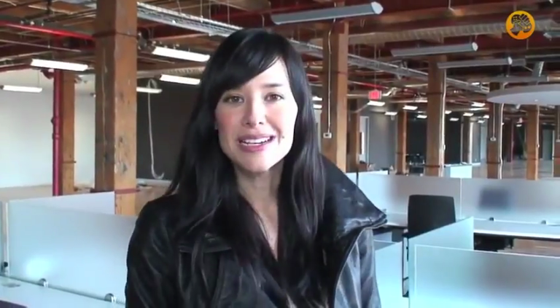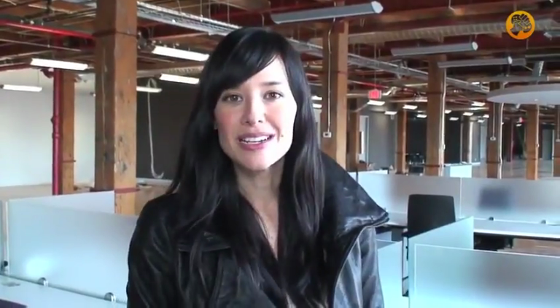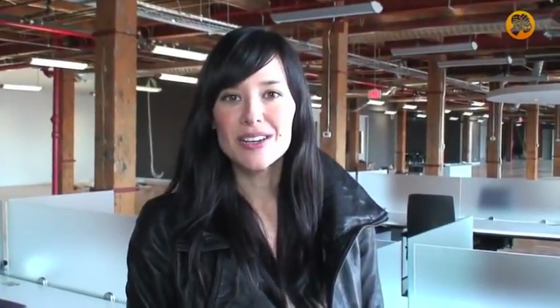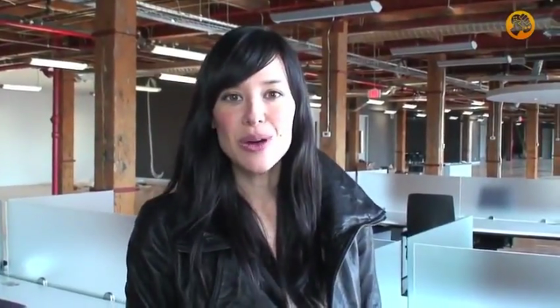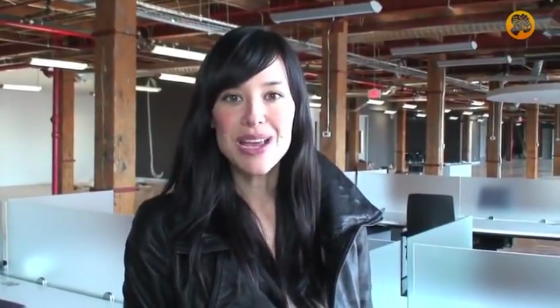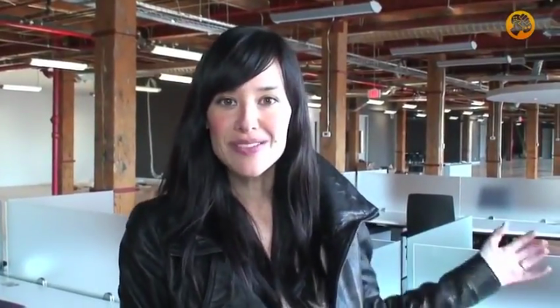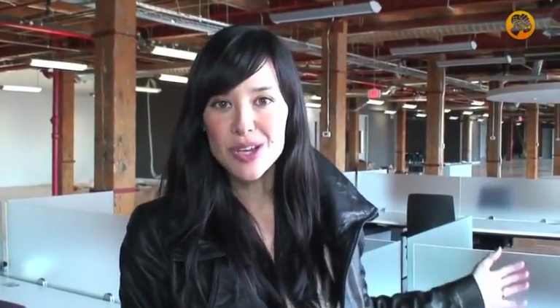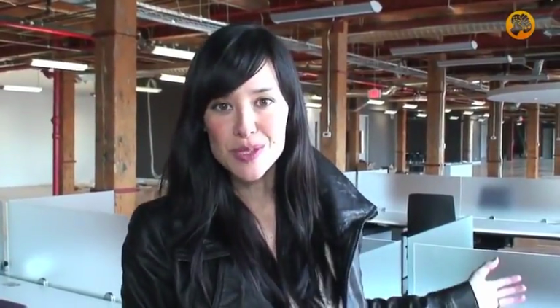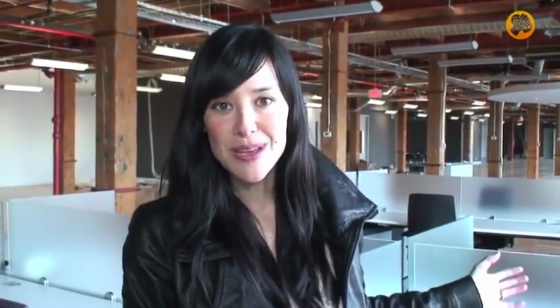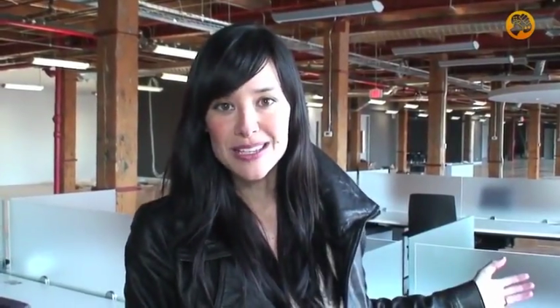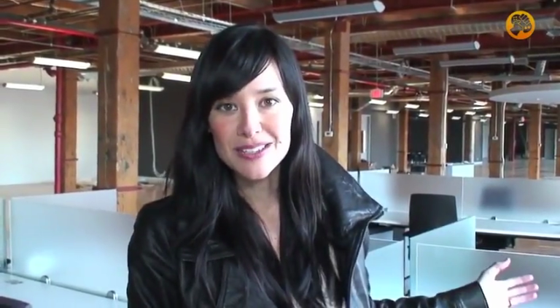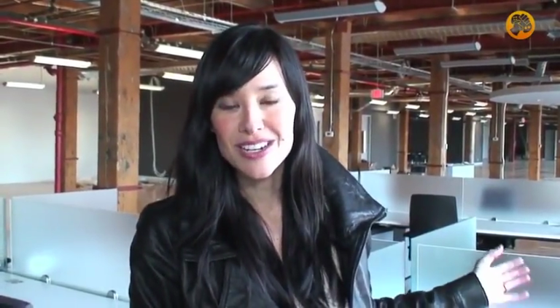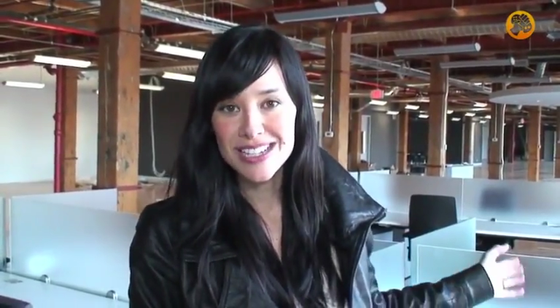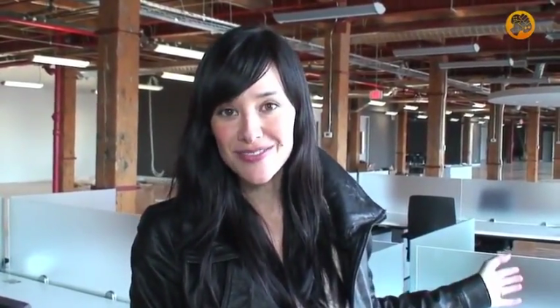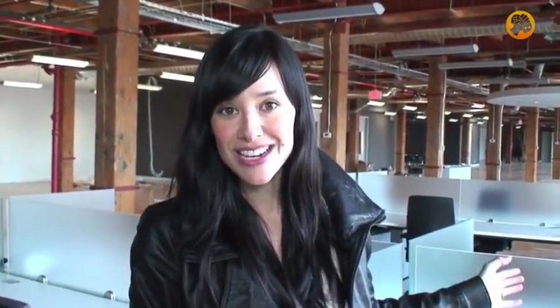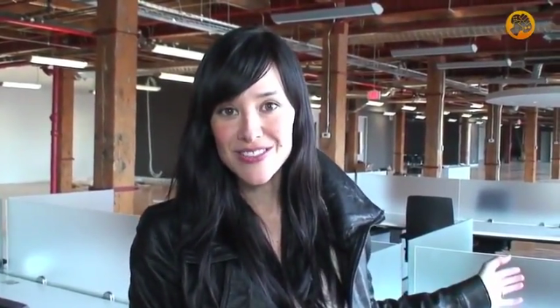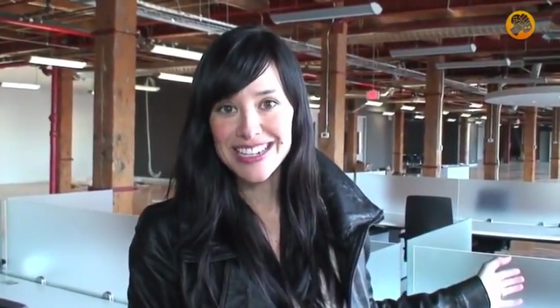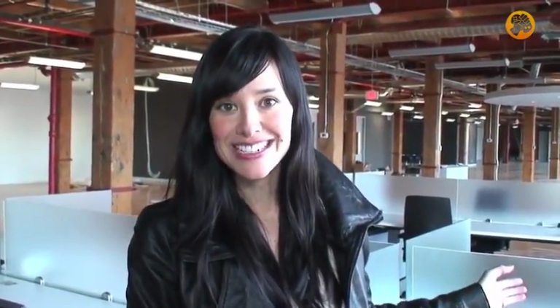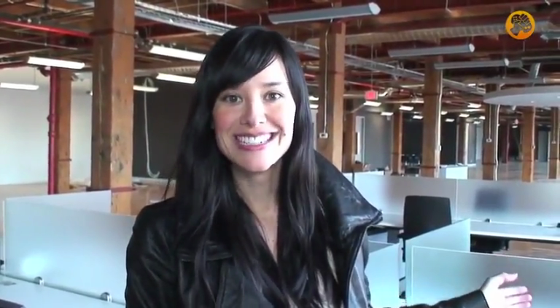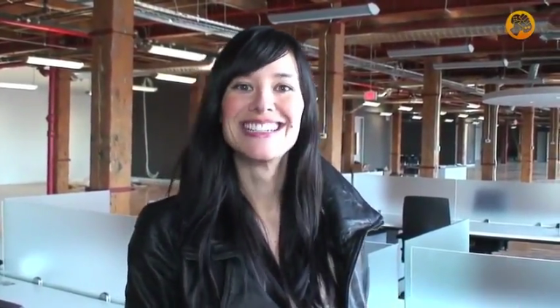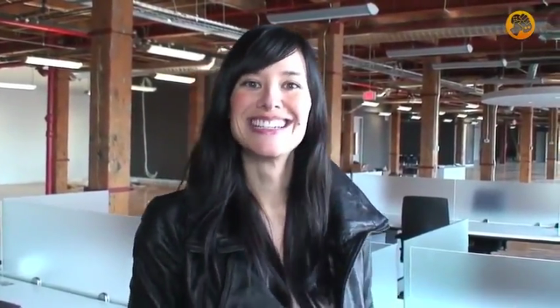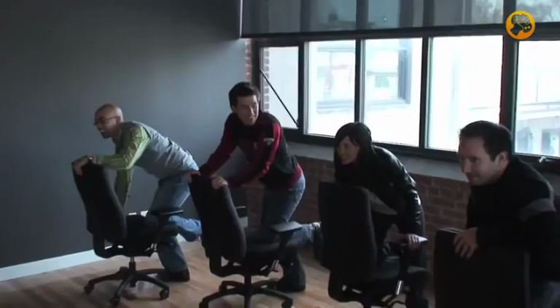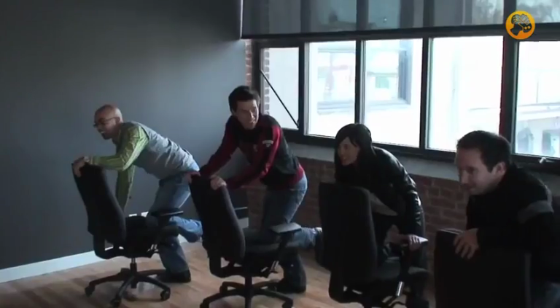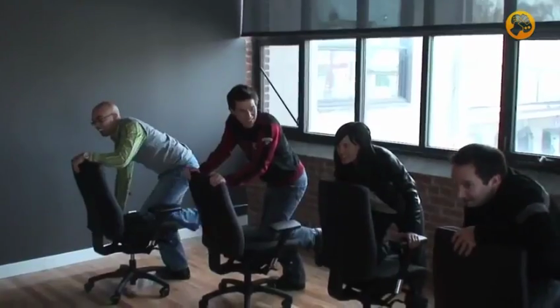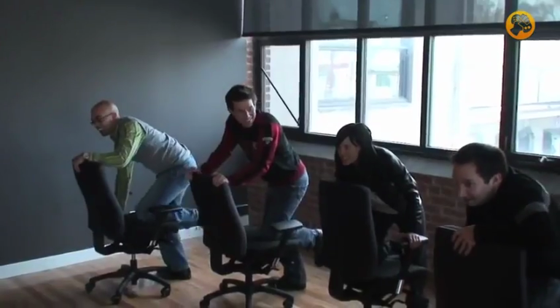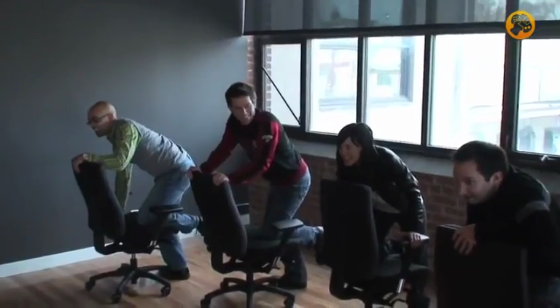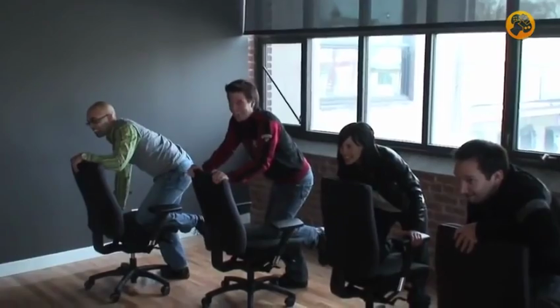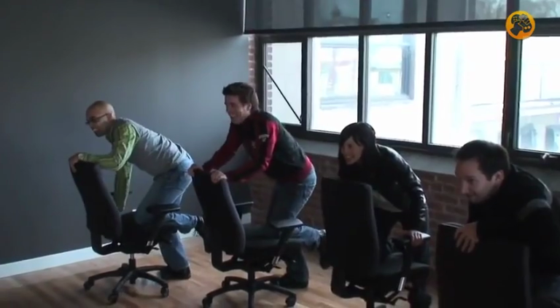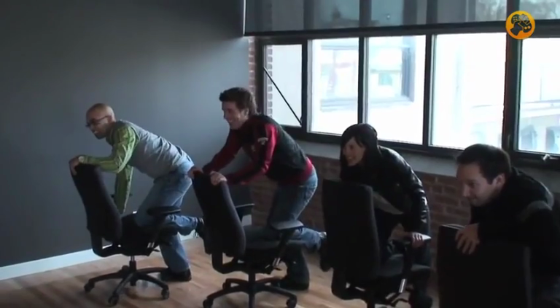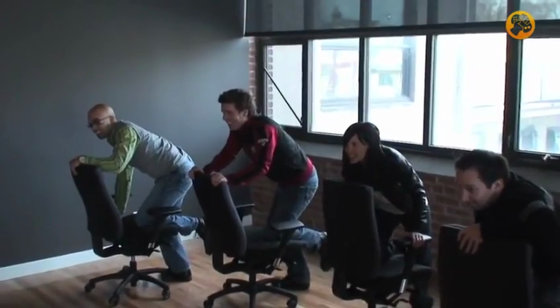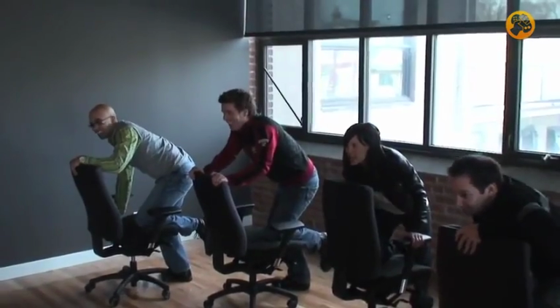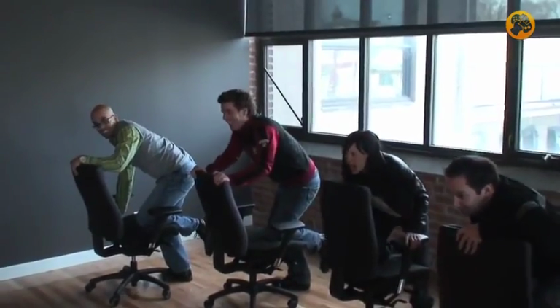But while we have this open space, we've got to take advantage of it. On your marks, get set, go!